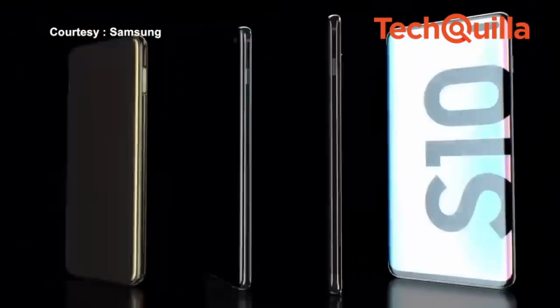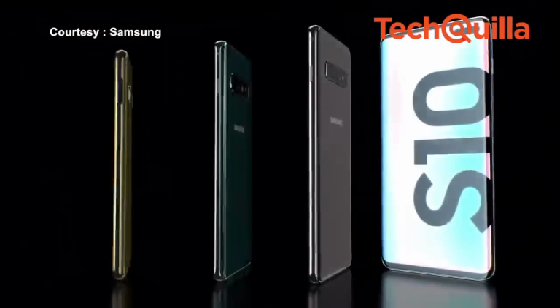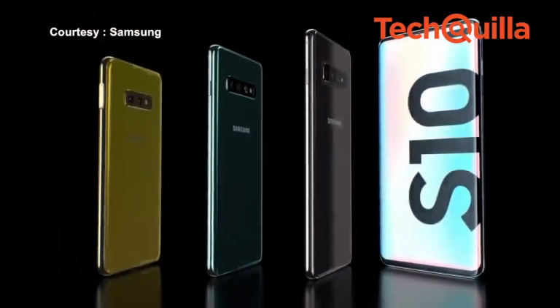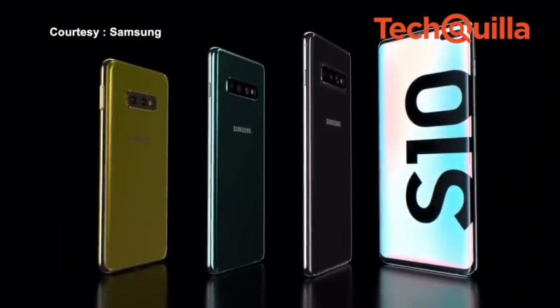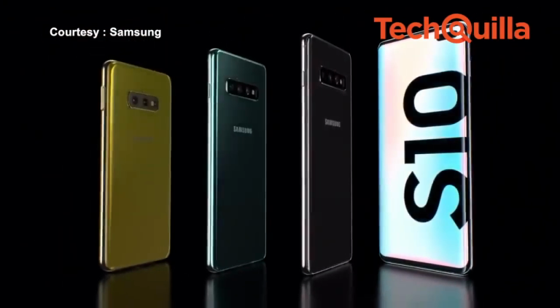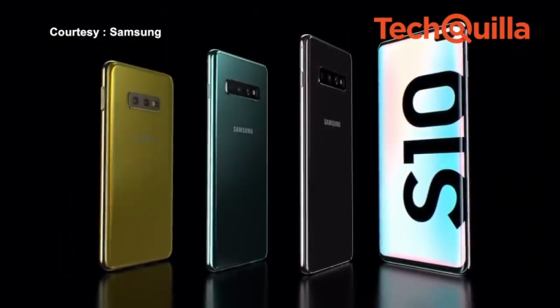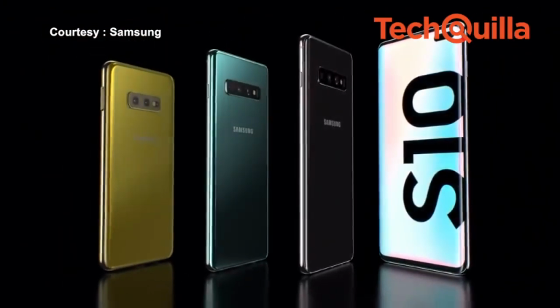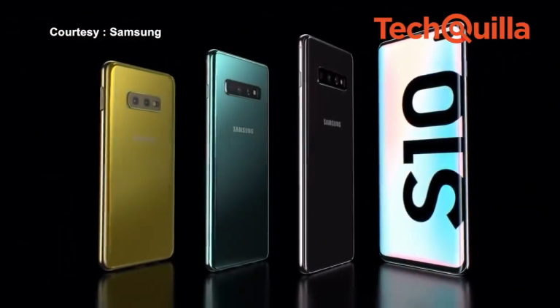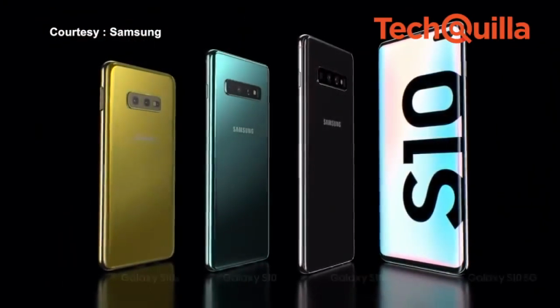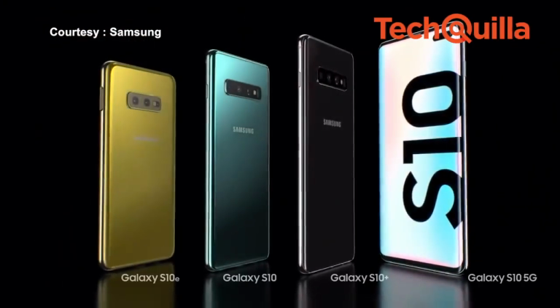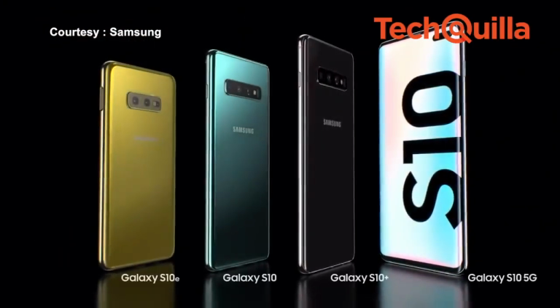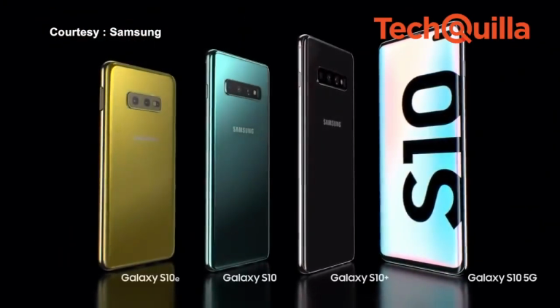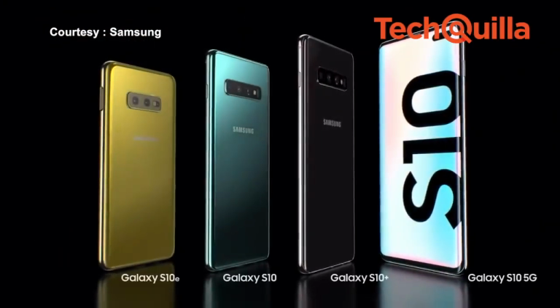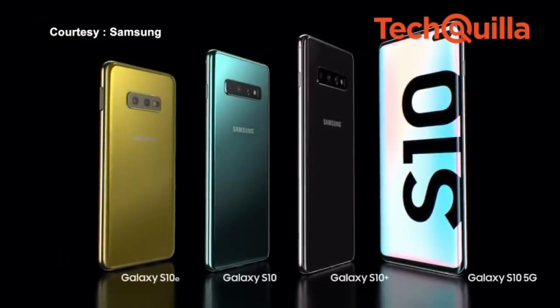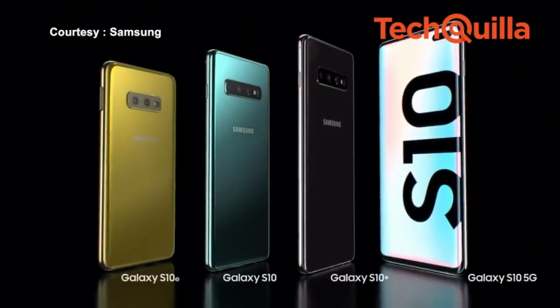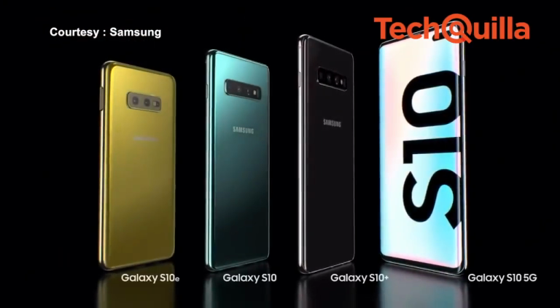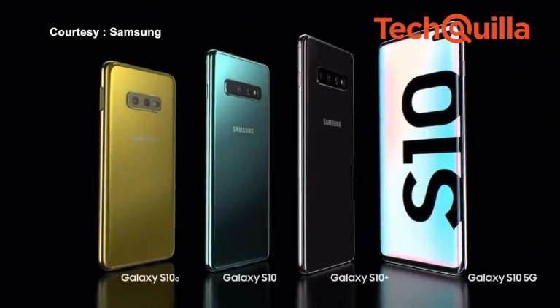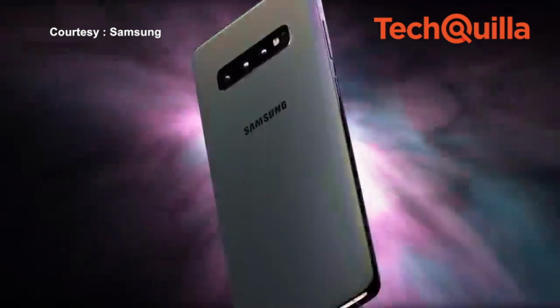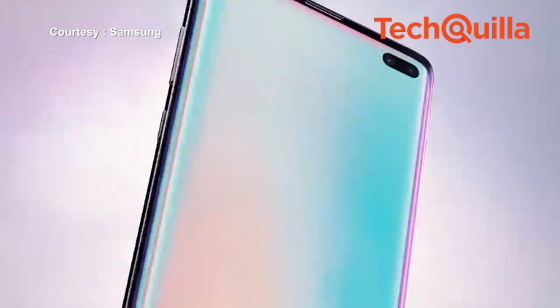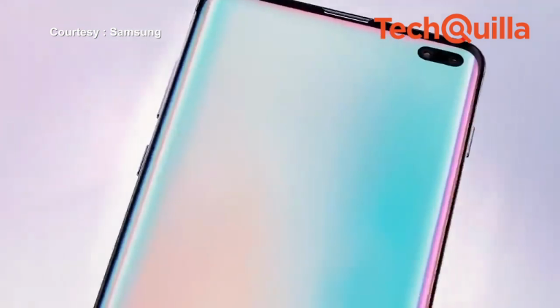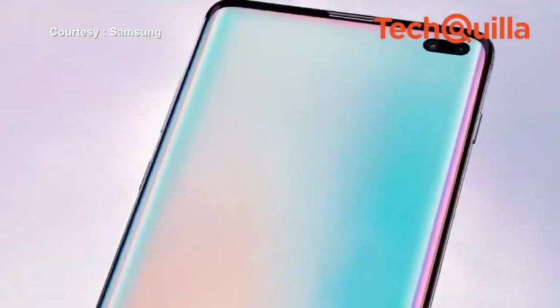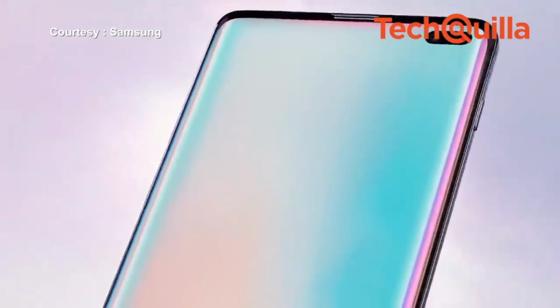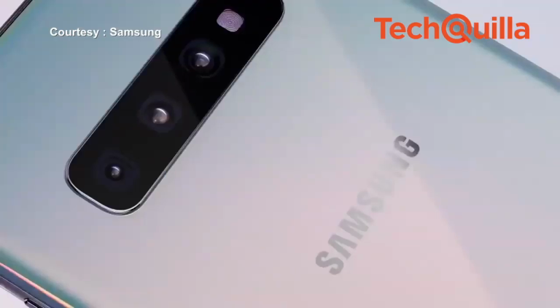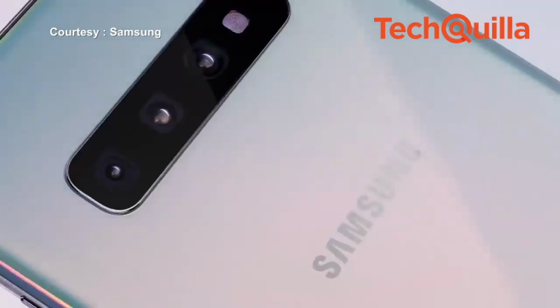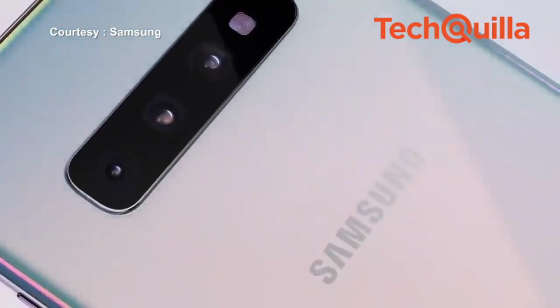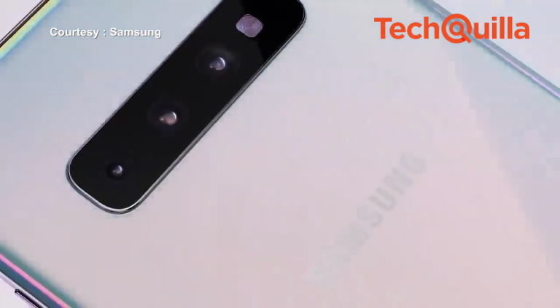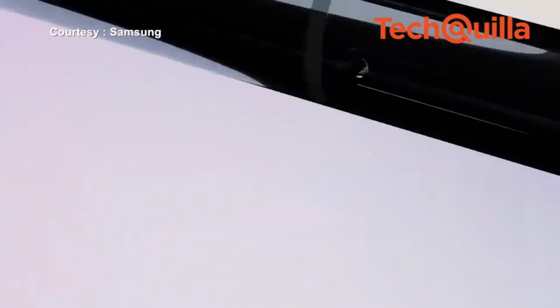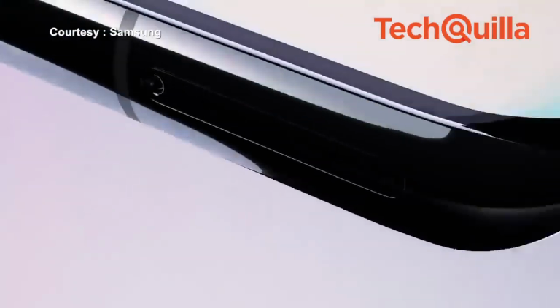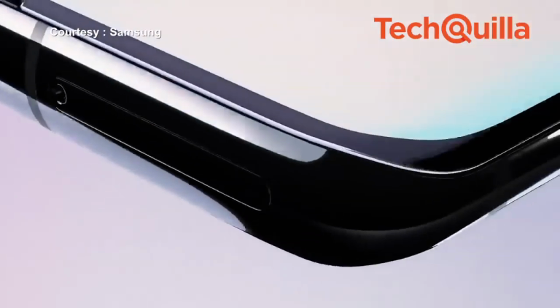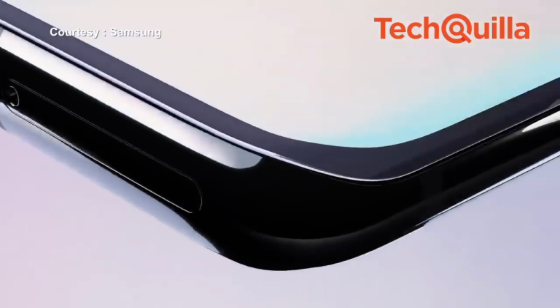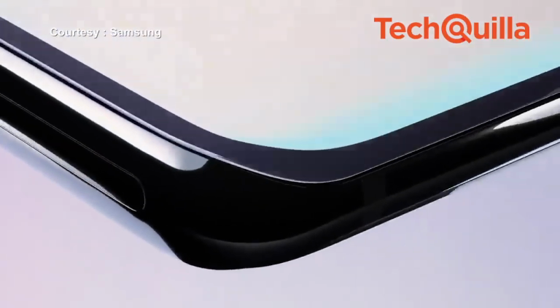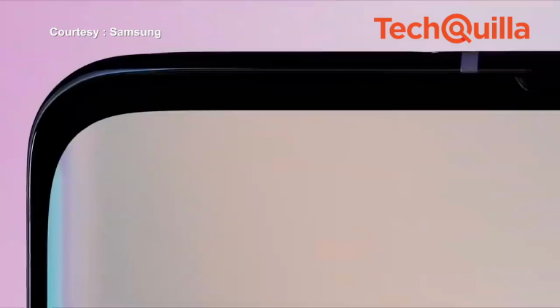The three smartphones, being manufactured in India, would be available across select retail stores and online platforms starting March 8.